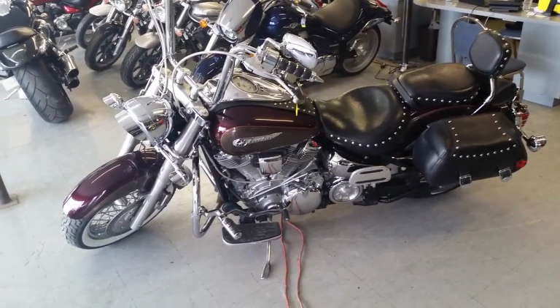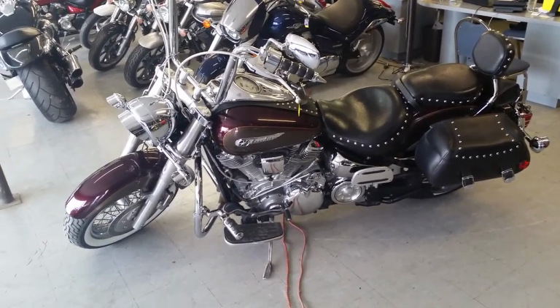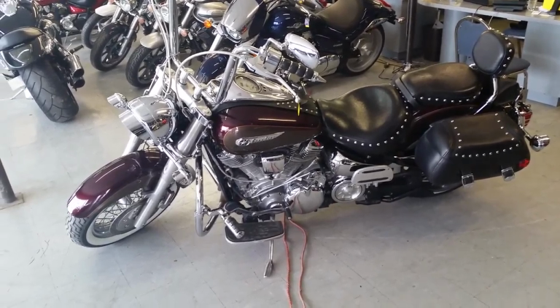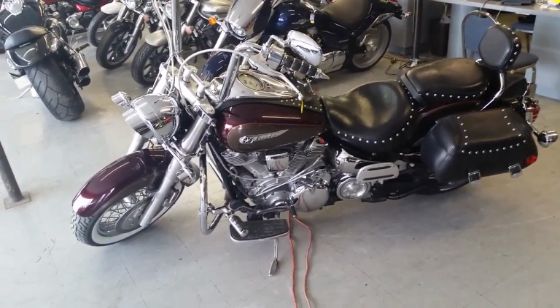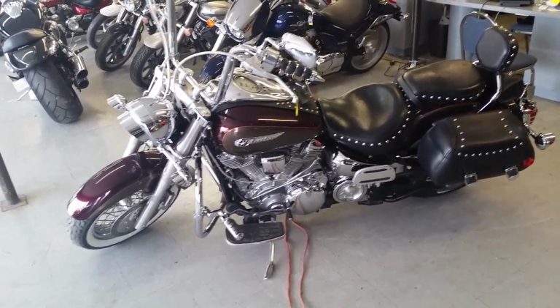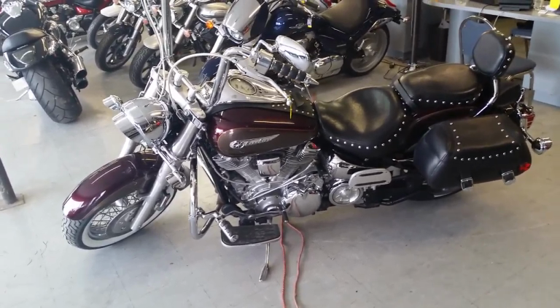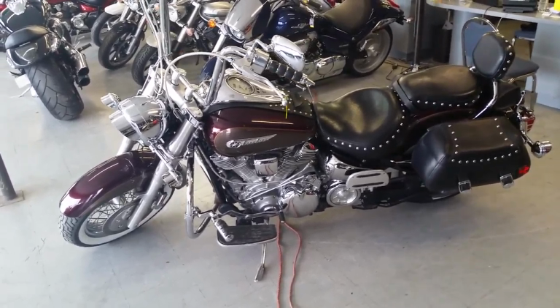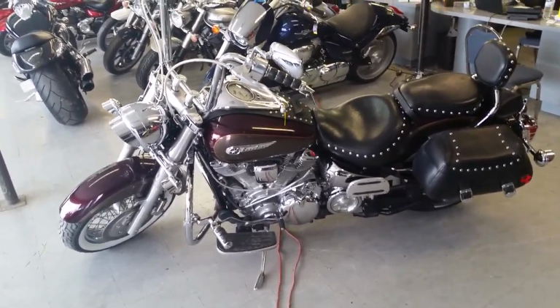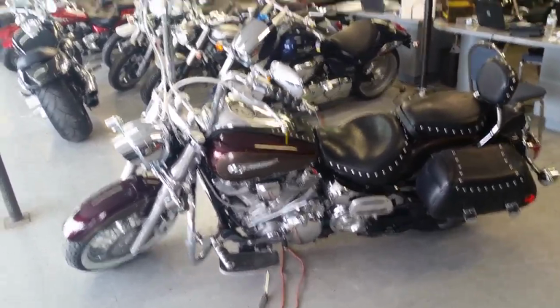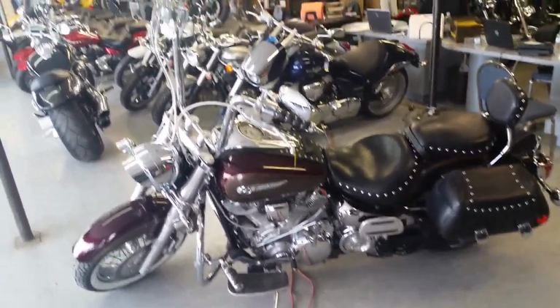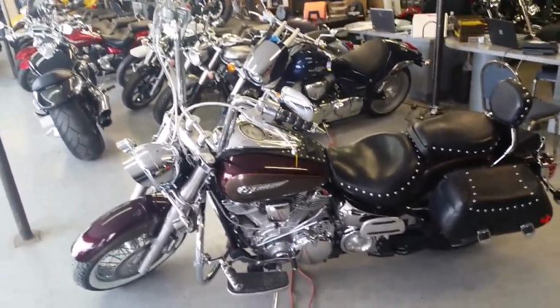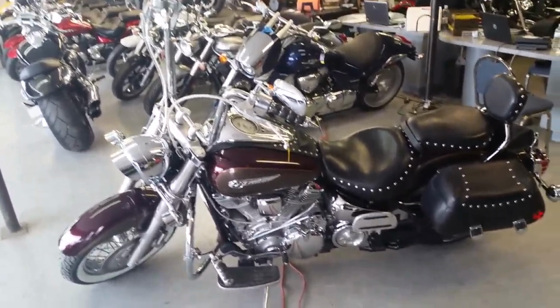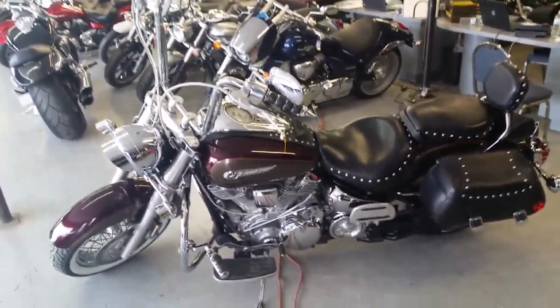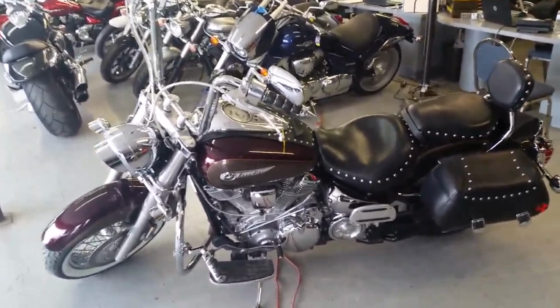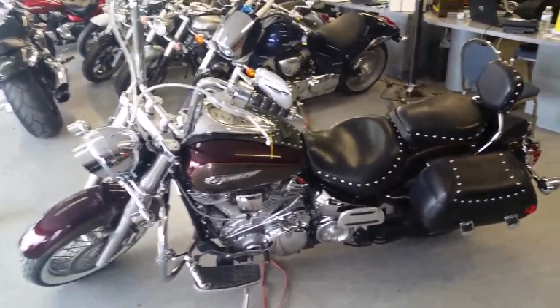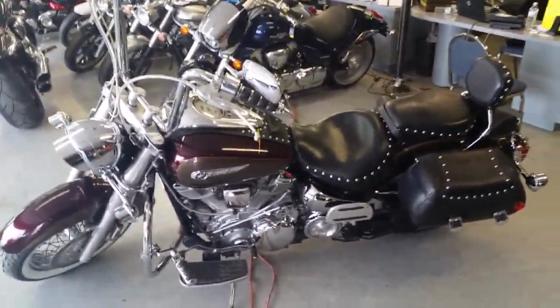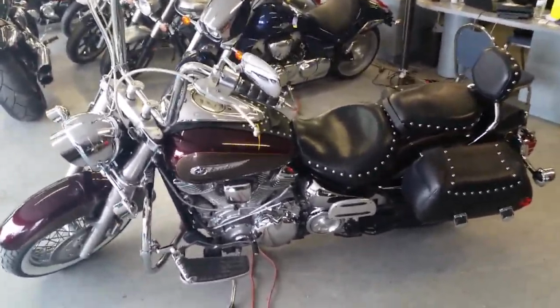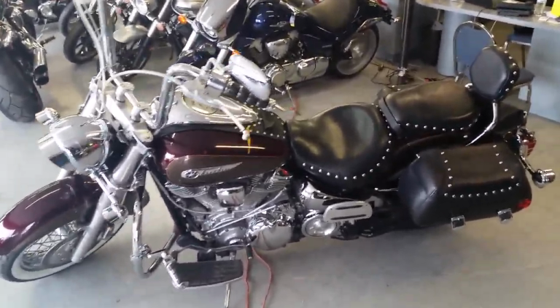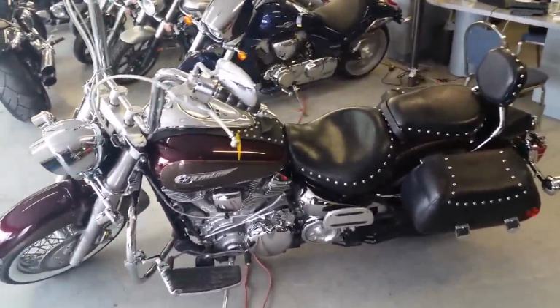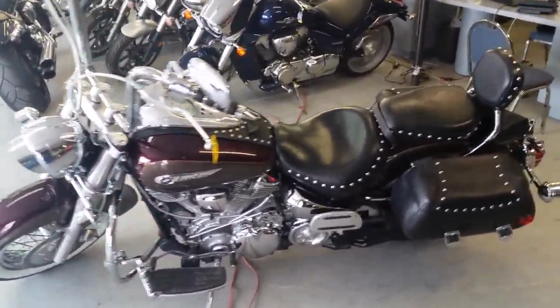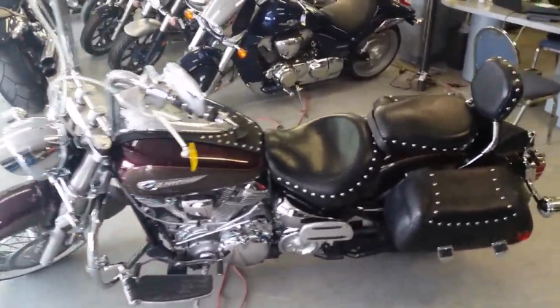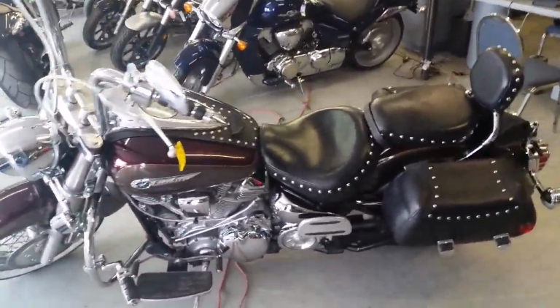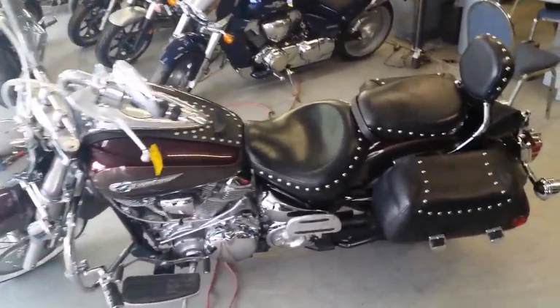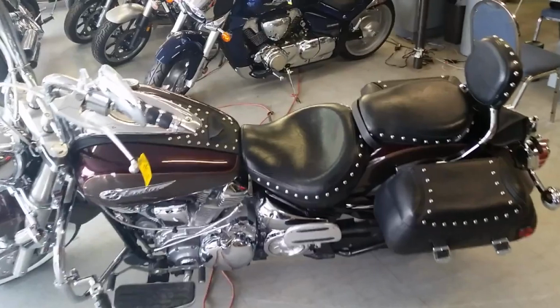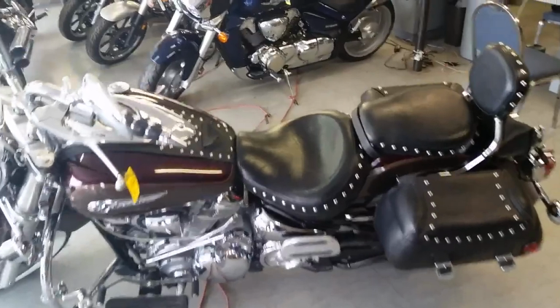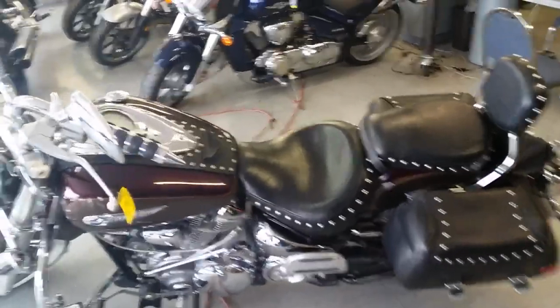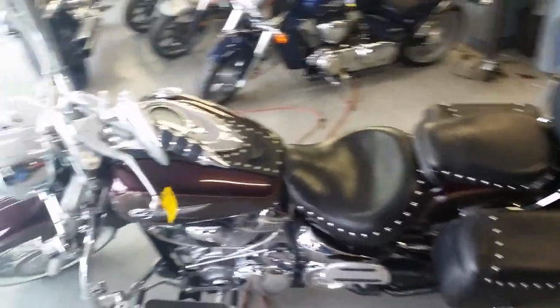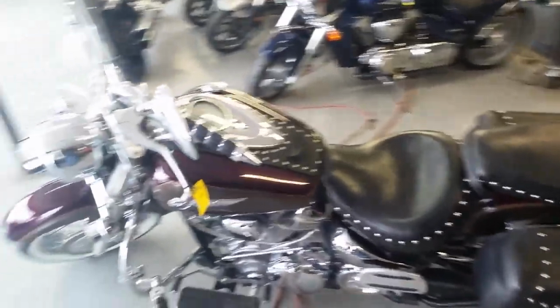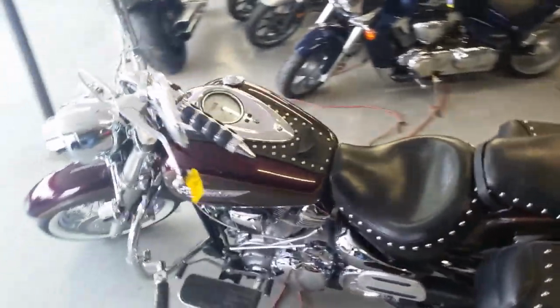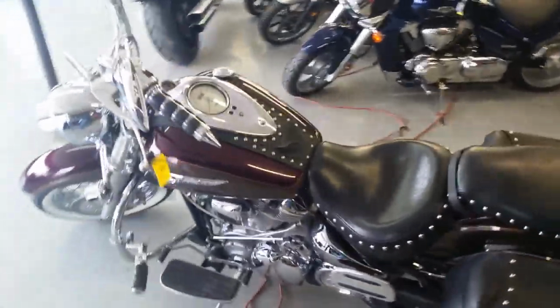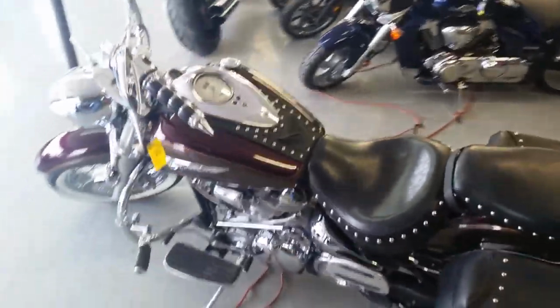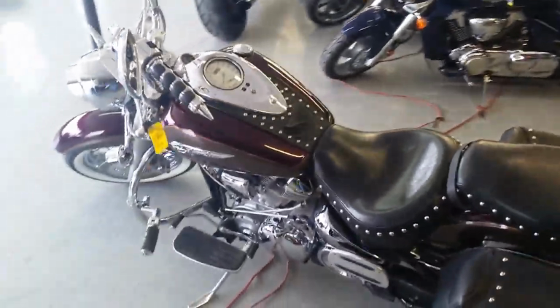We have a 2001 Yamaha Roadstar 1600 Silverado for sale. It's one sharp bike.